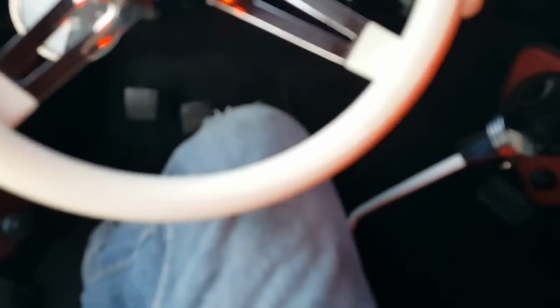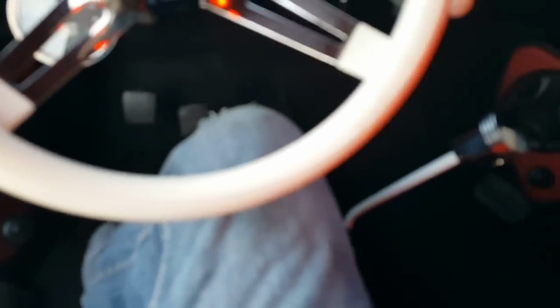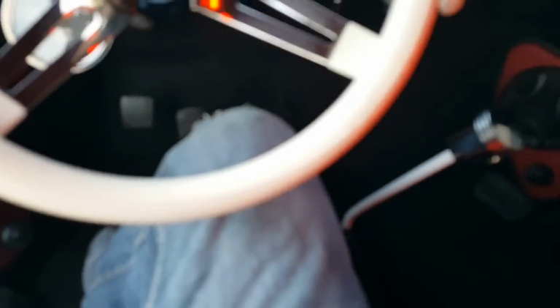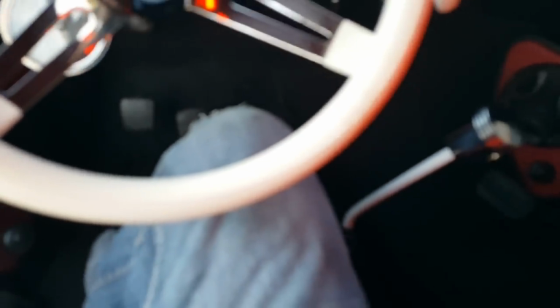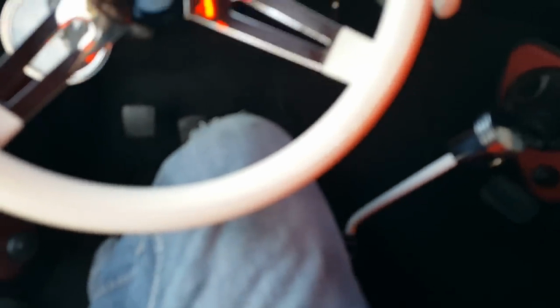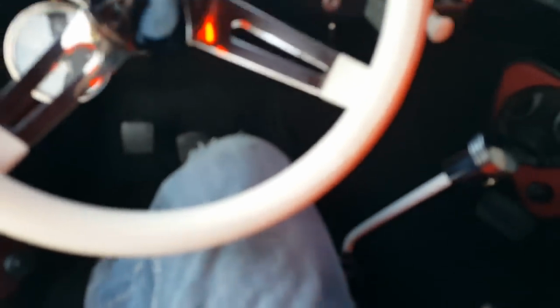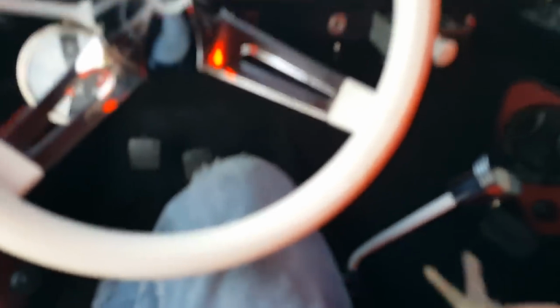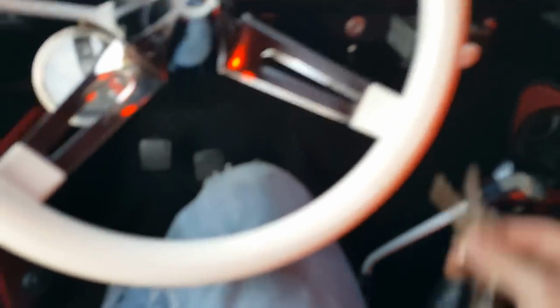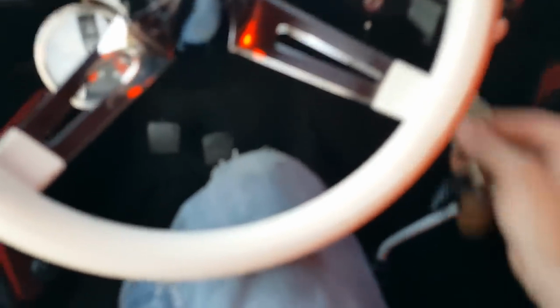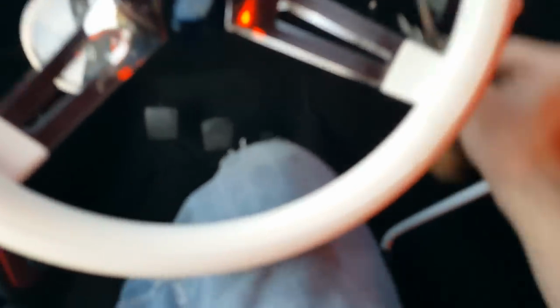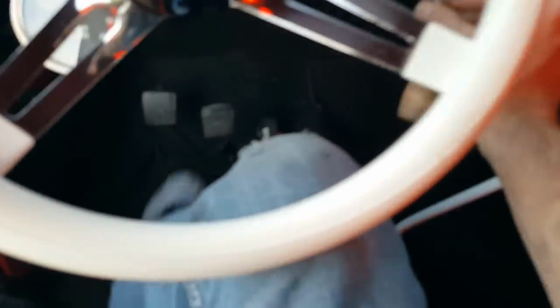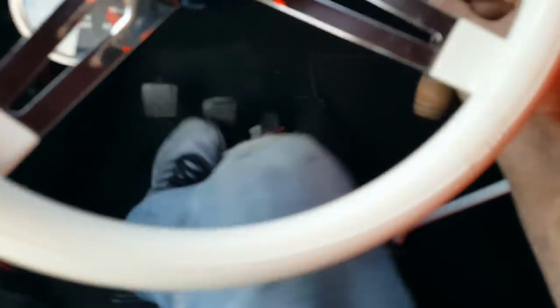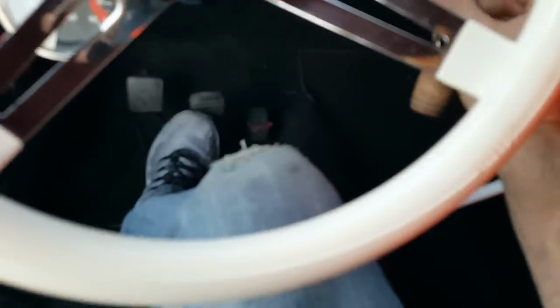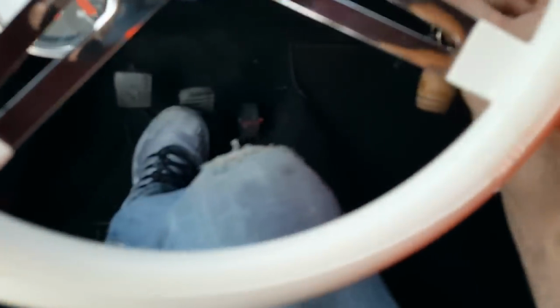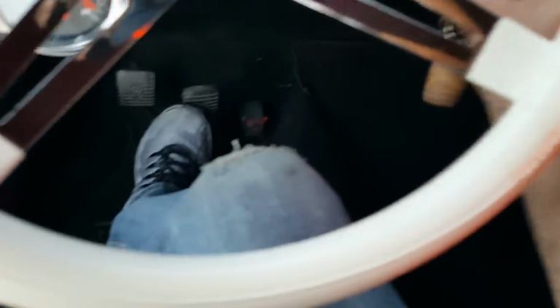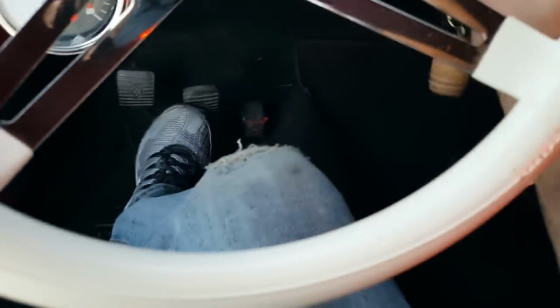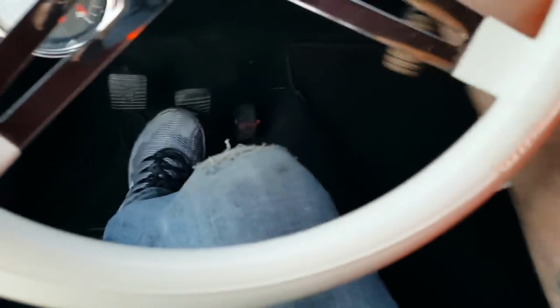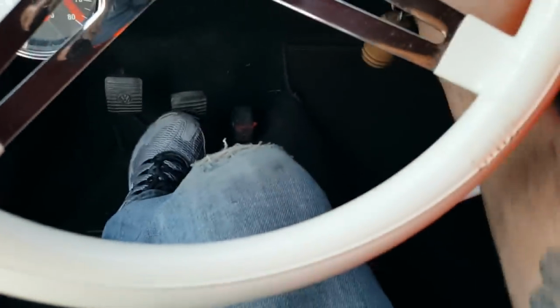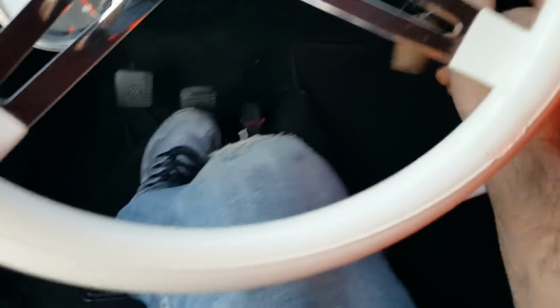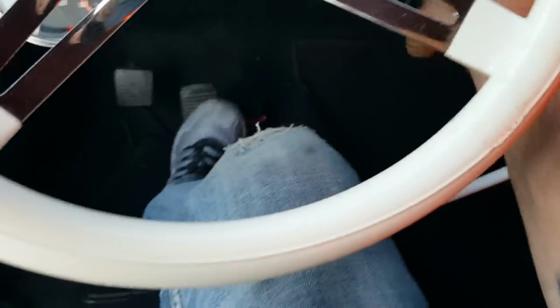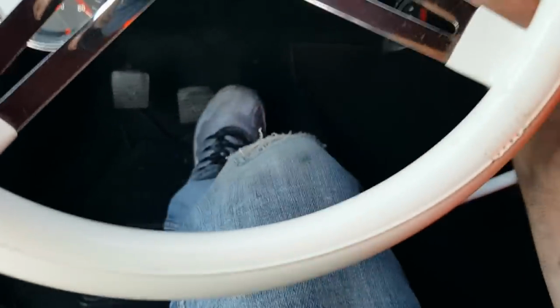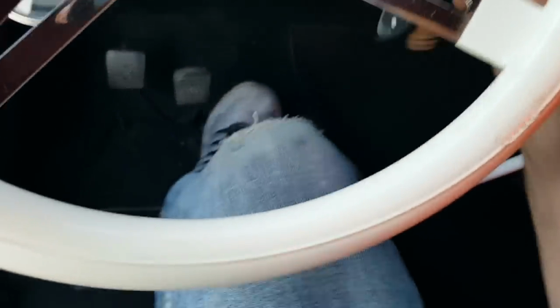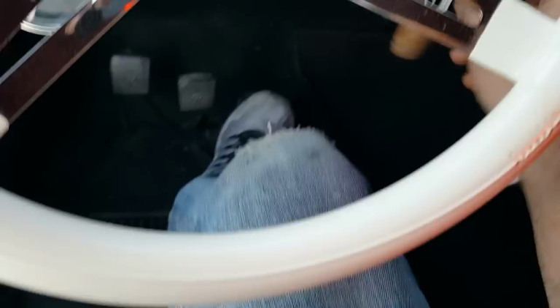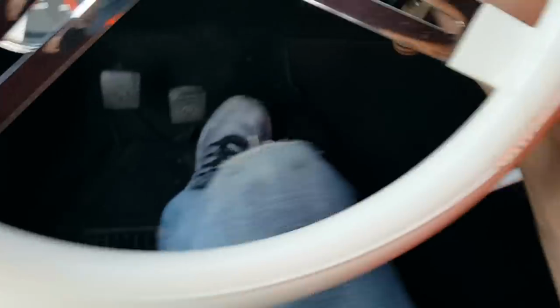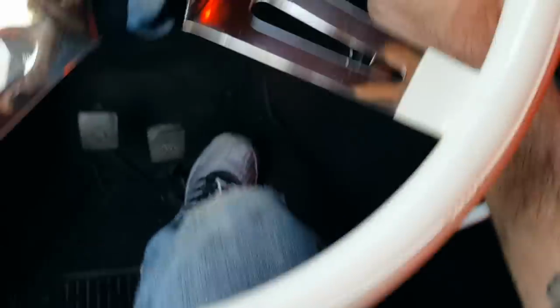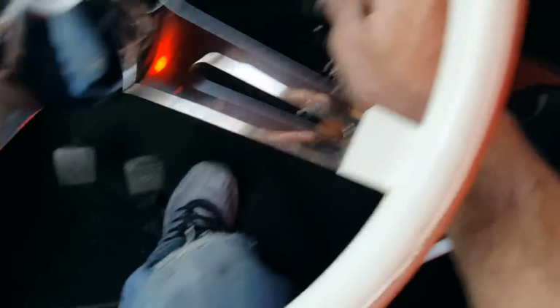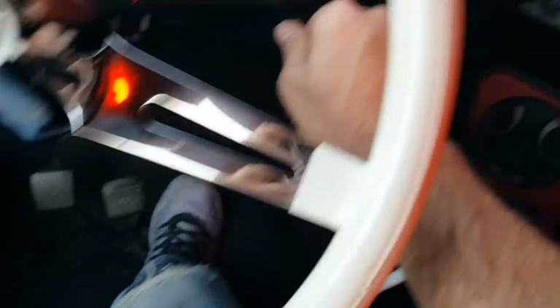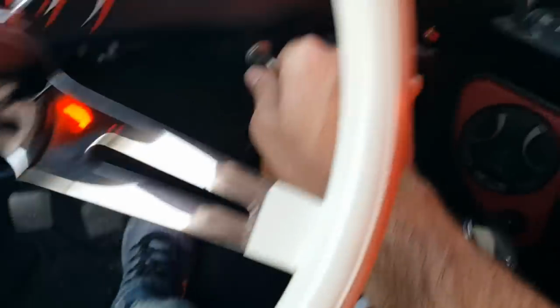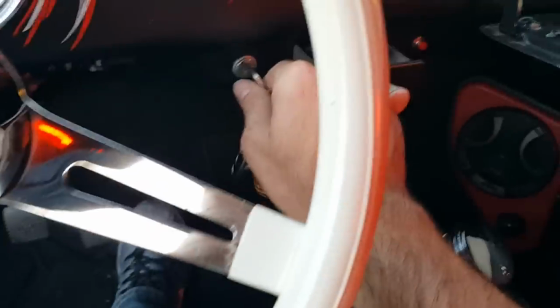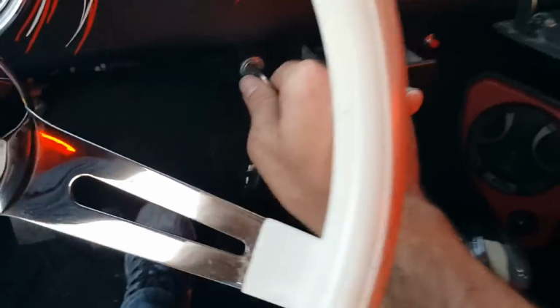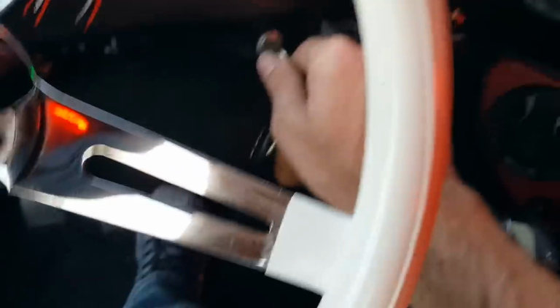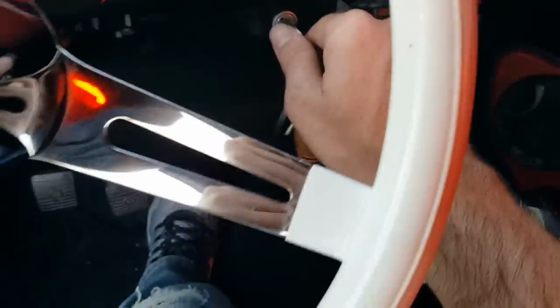This car always seems to just fire right up — just pump the gas a couple times, turn the key, and it's ready to go.